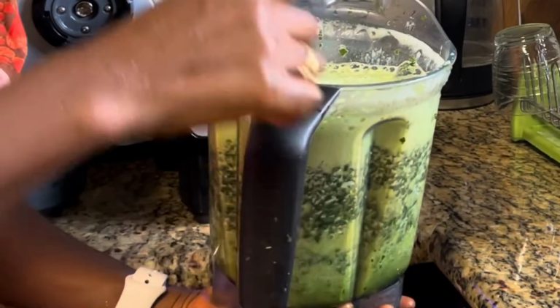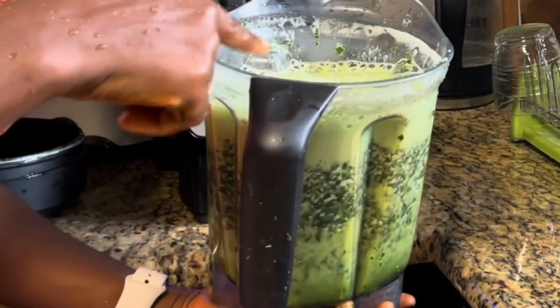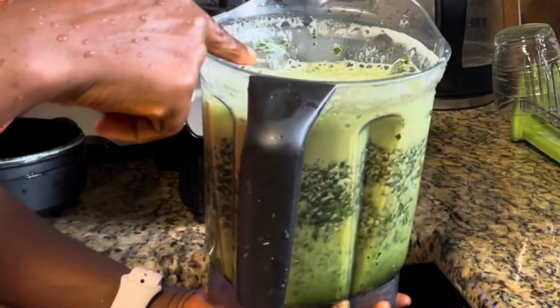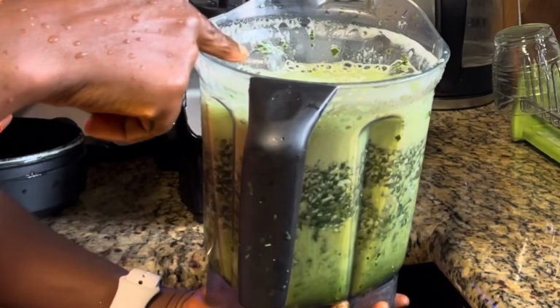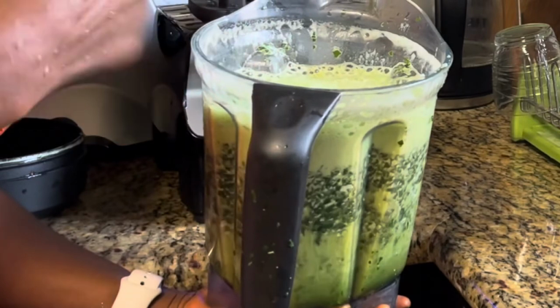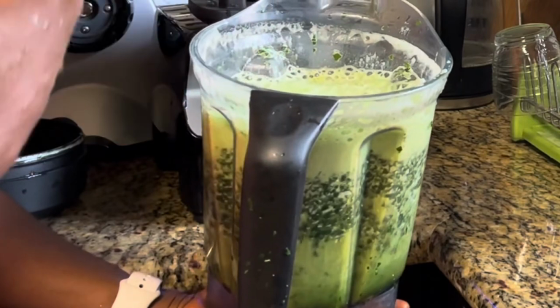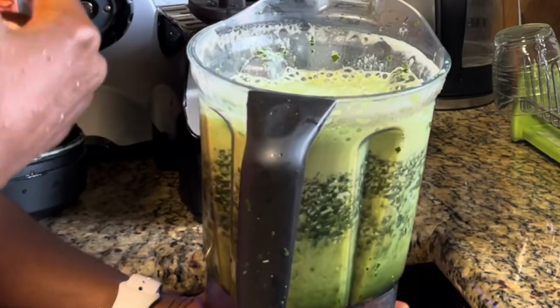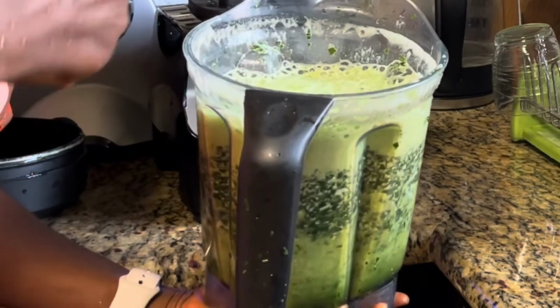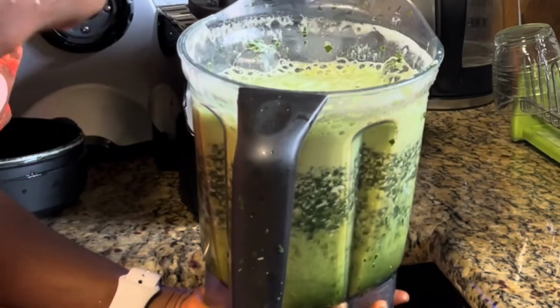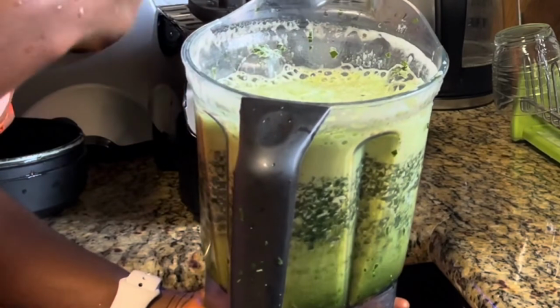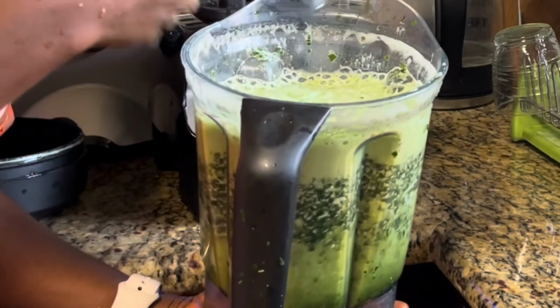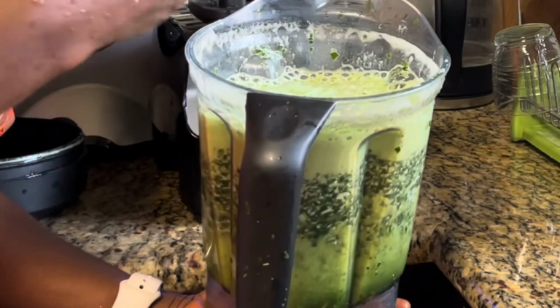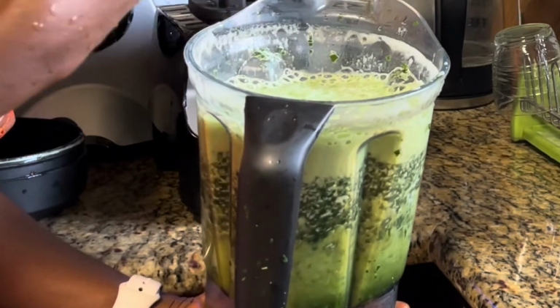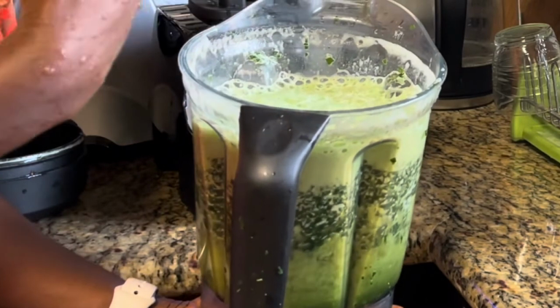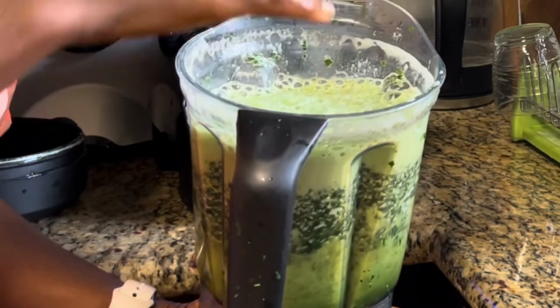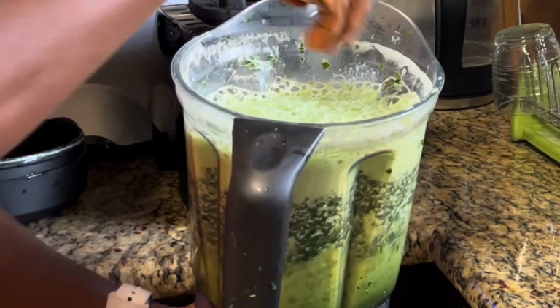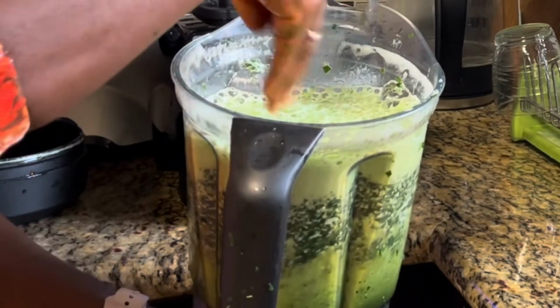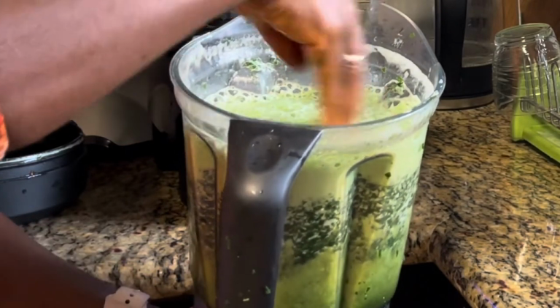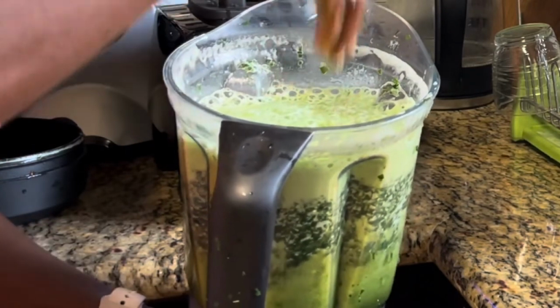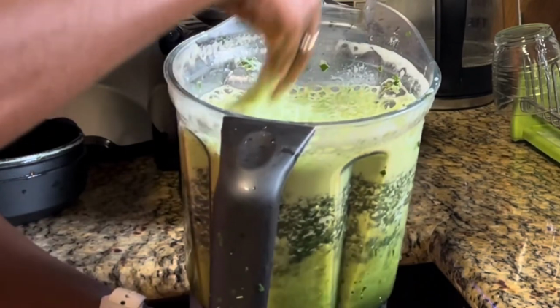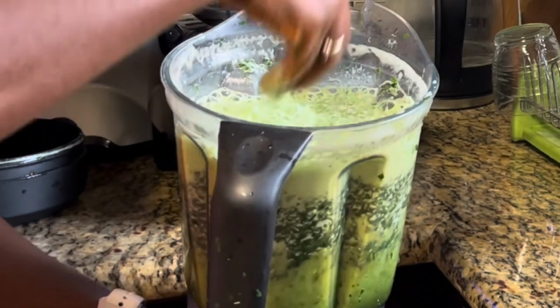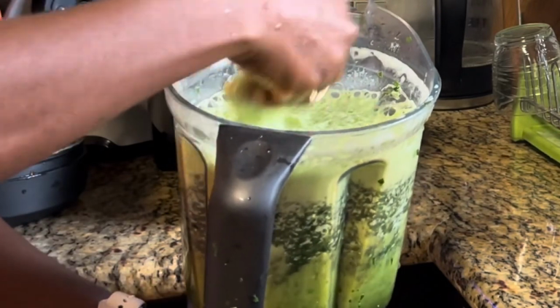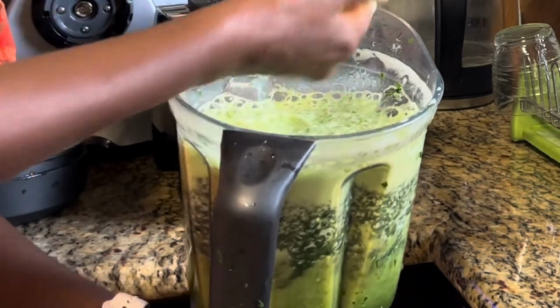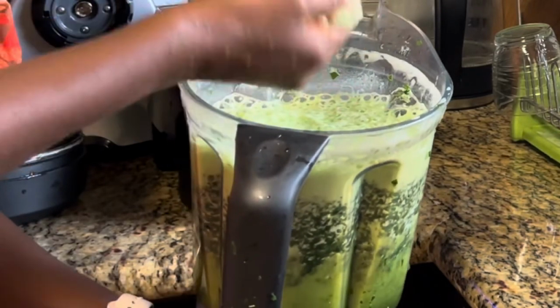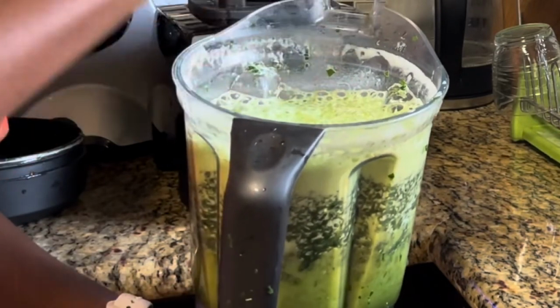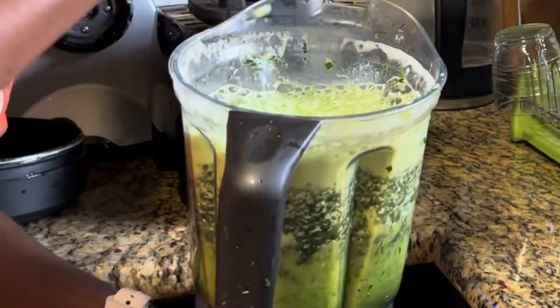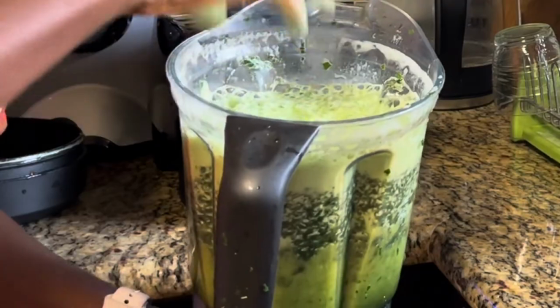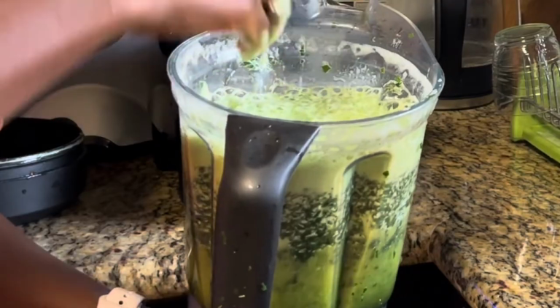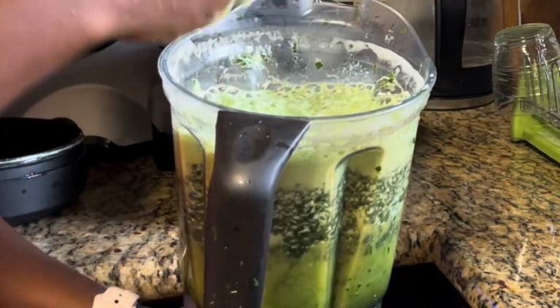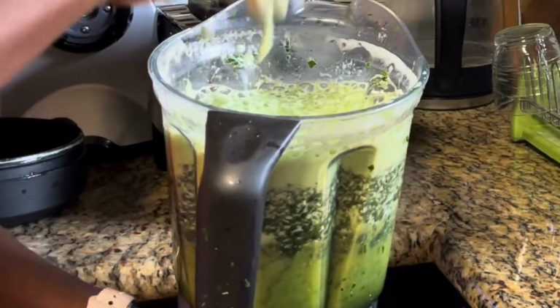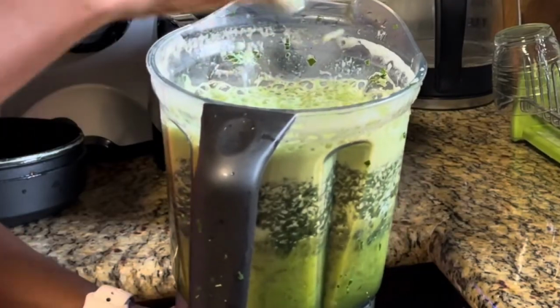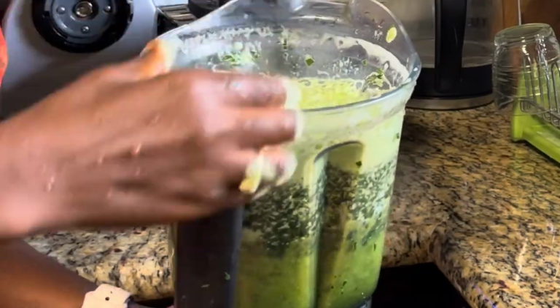Now I'm going to strain this and wash it until that foam — this is the bitter stuff — comes off.